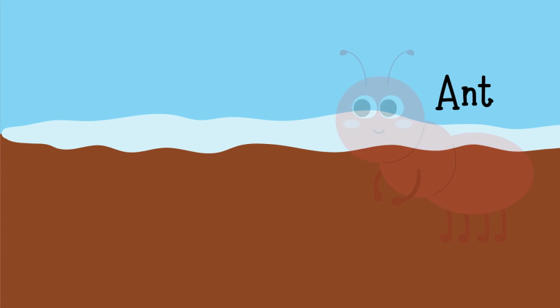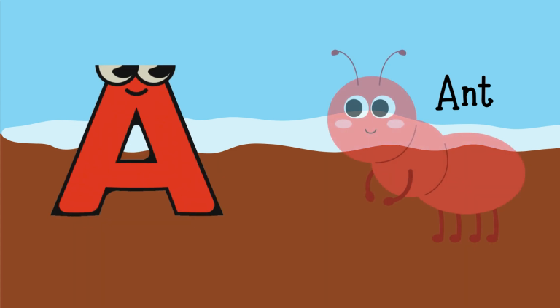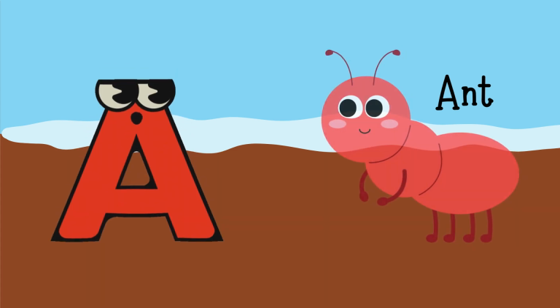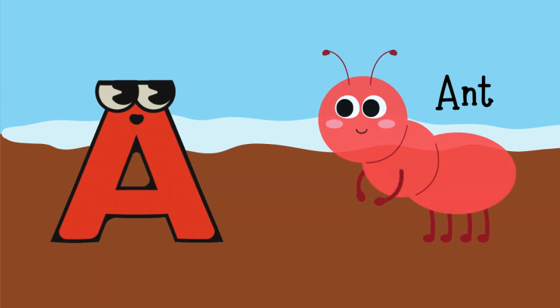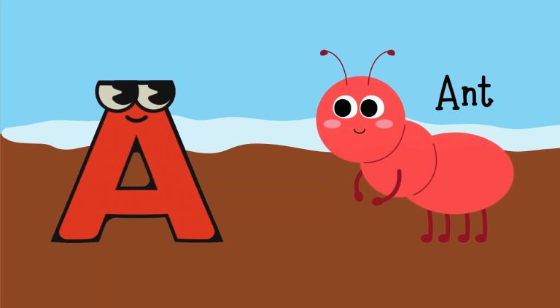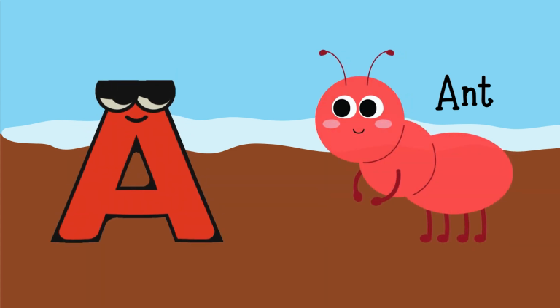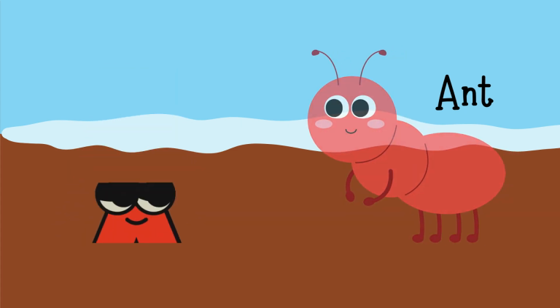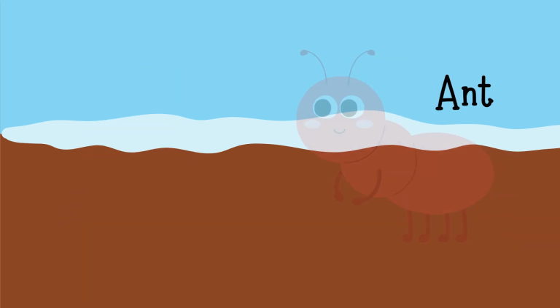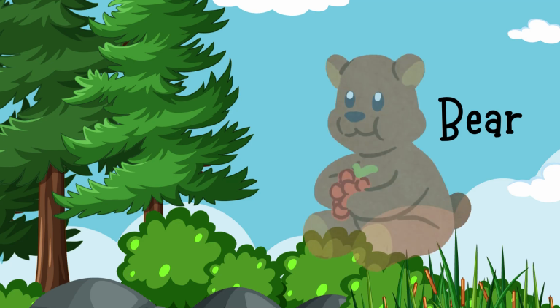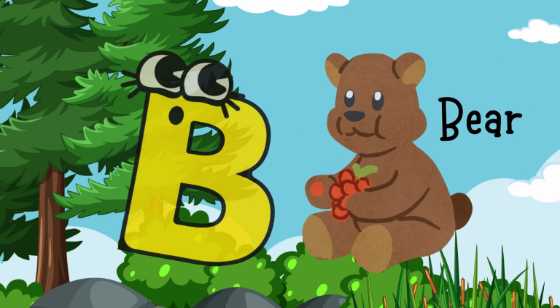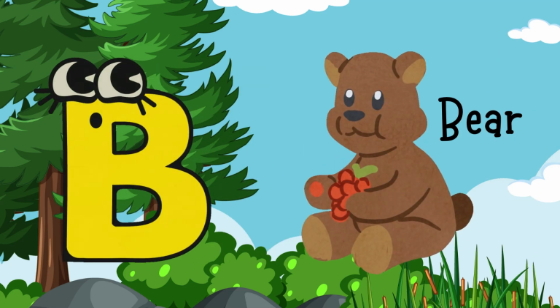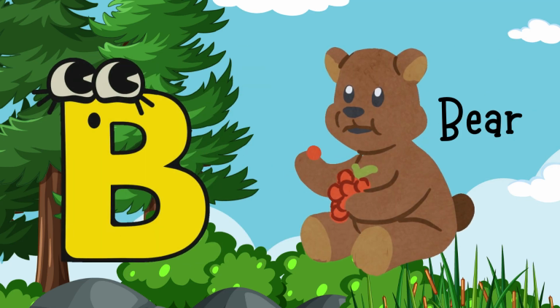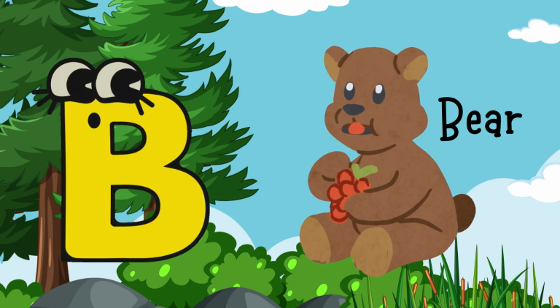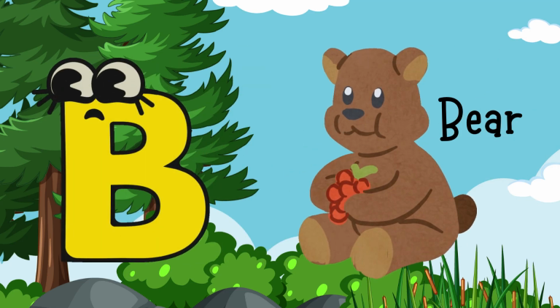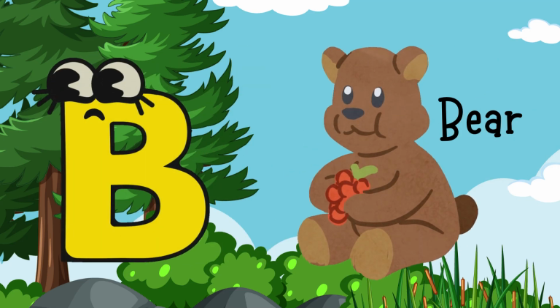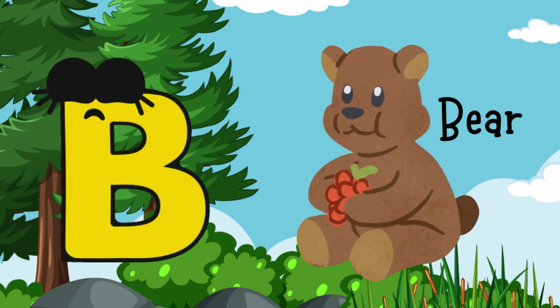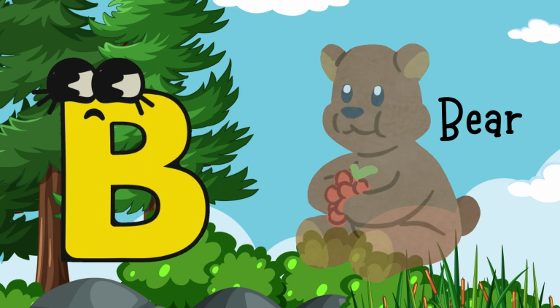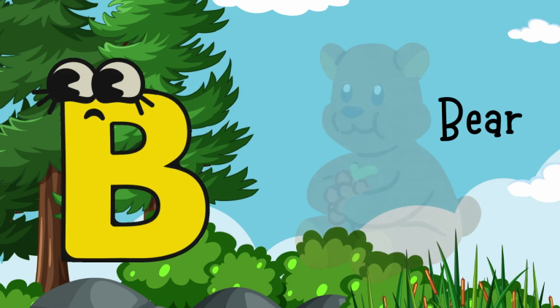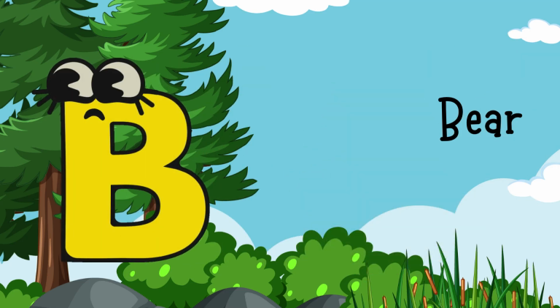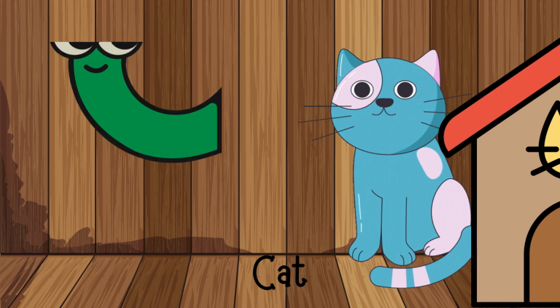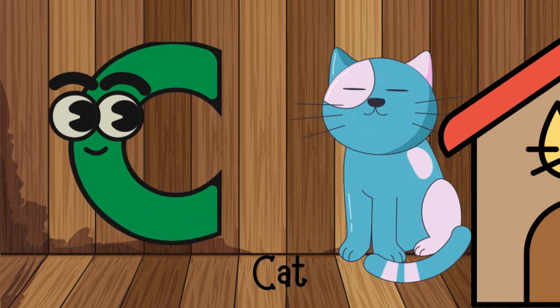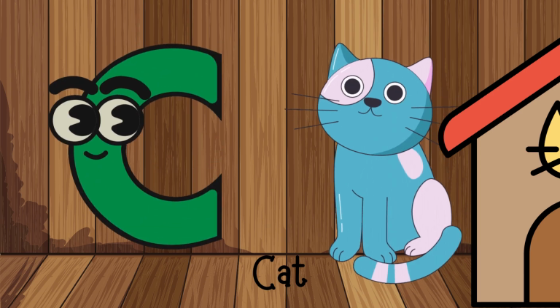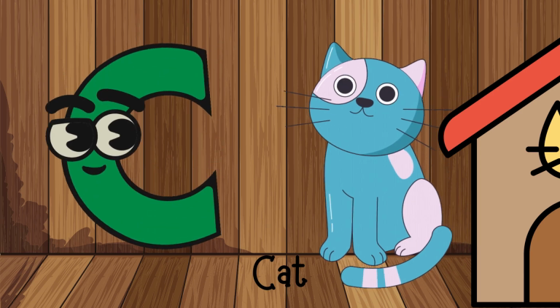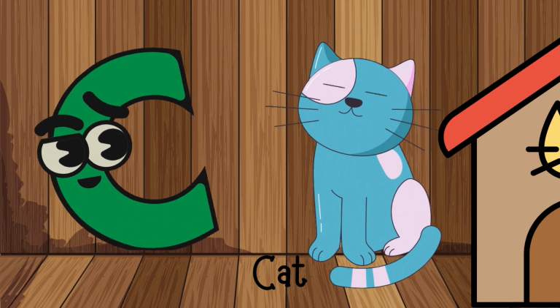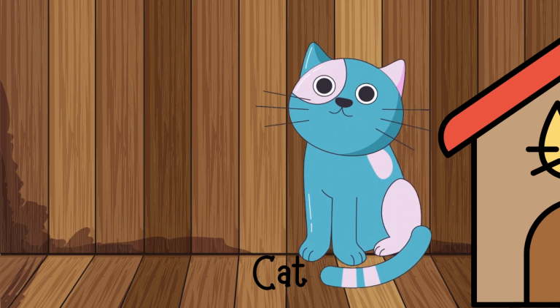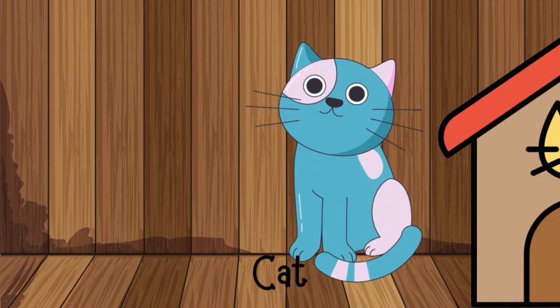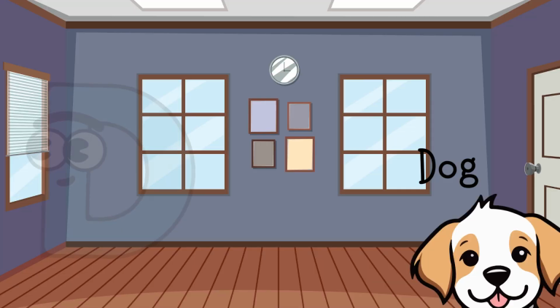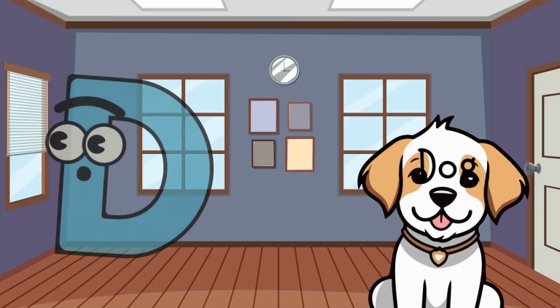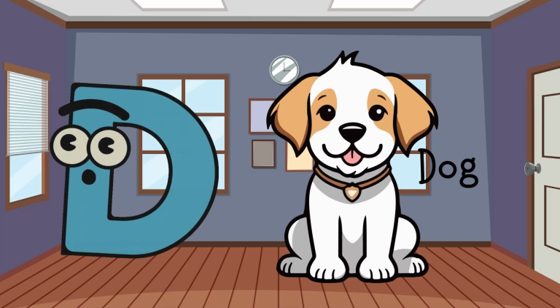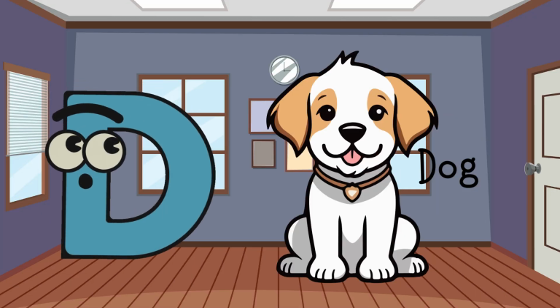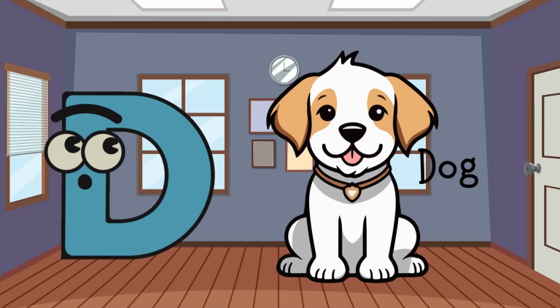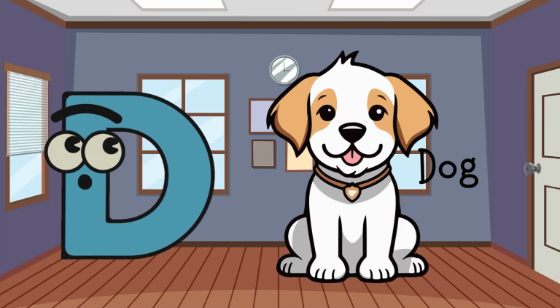A for Ant, B for Bear, C for Cat, D for Dog.